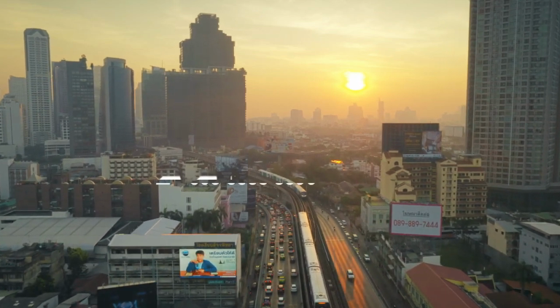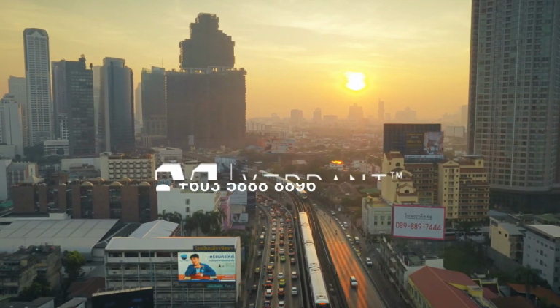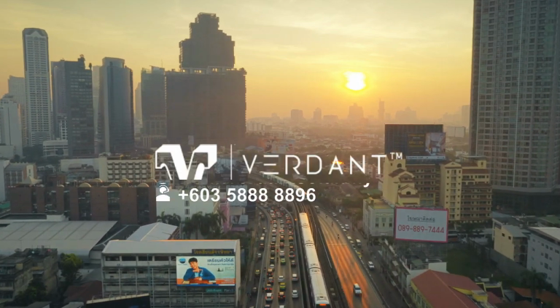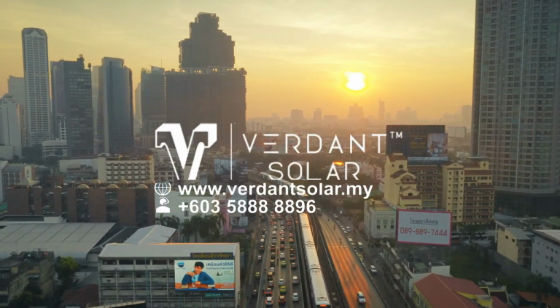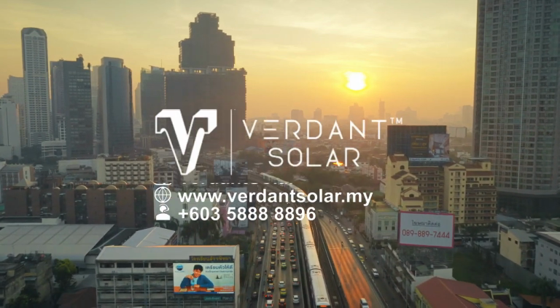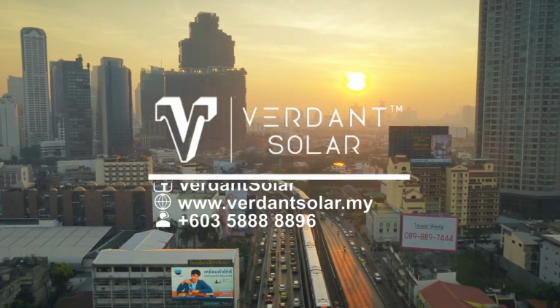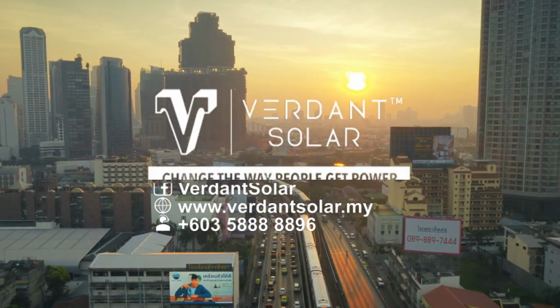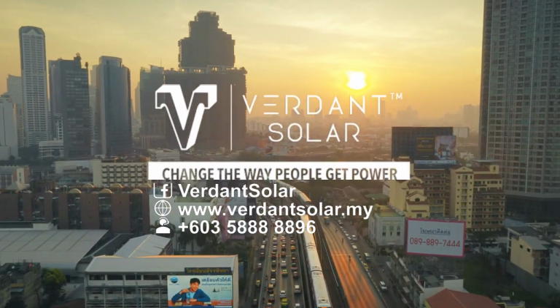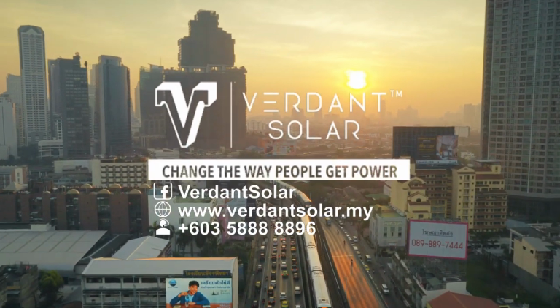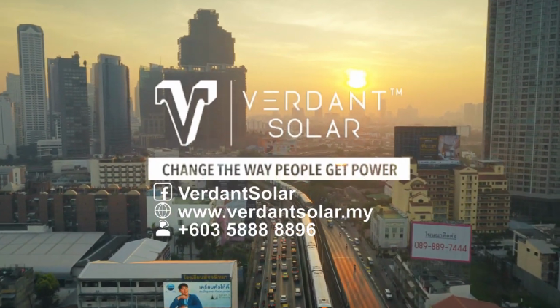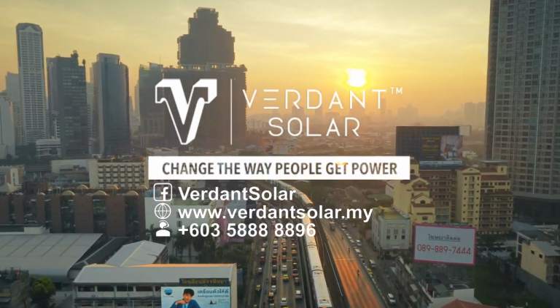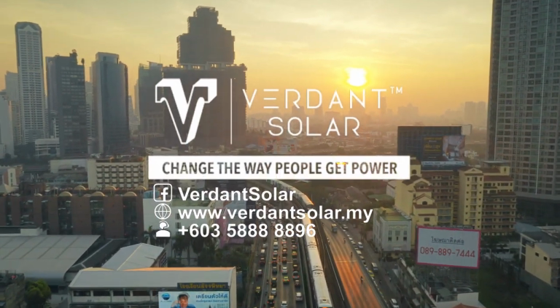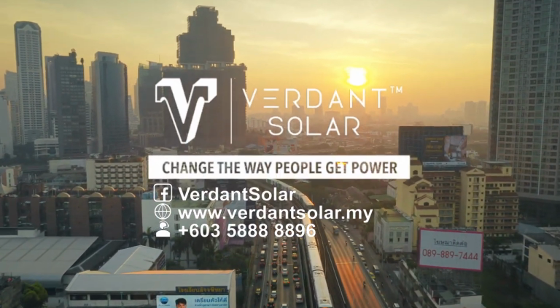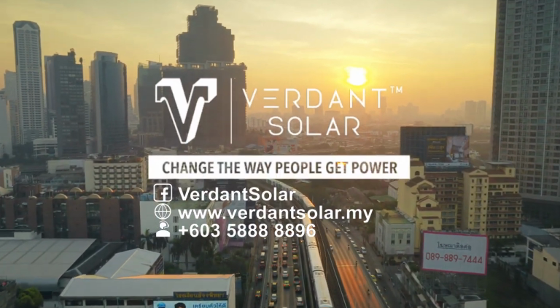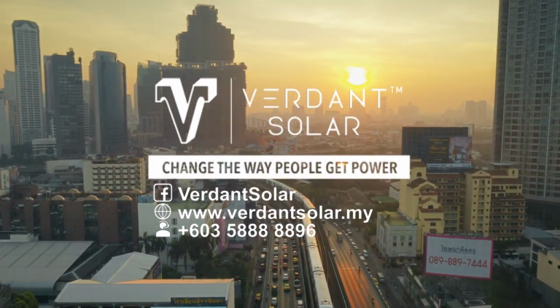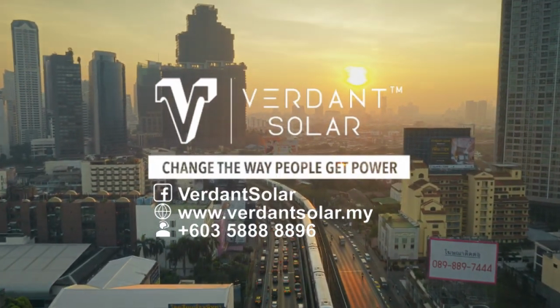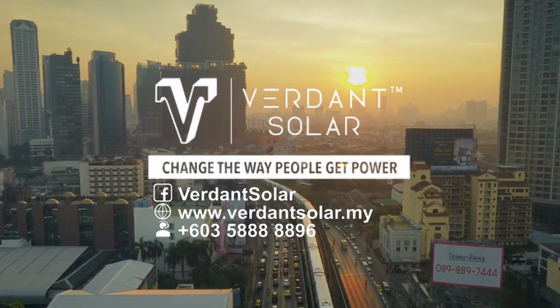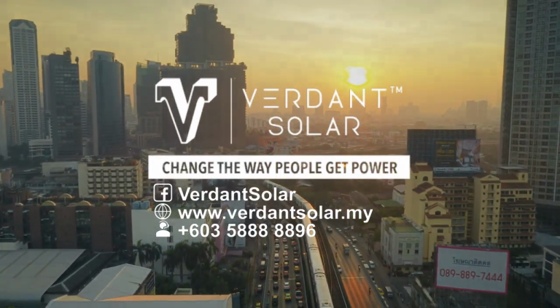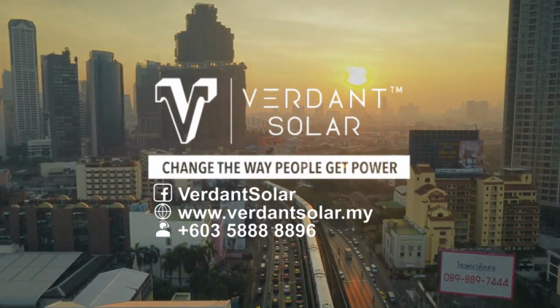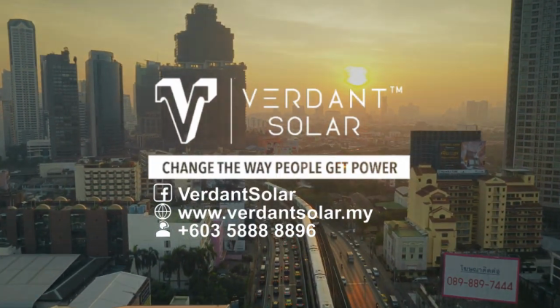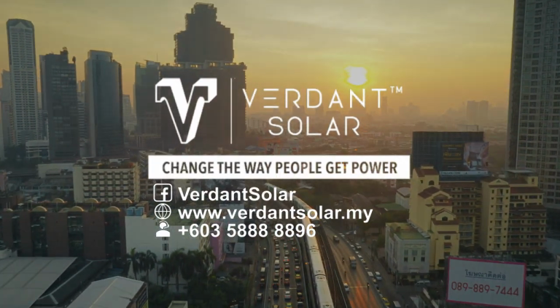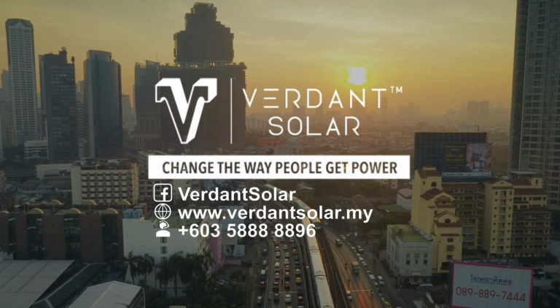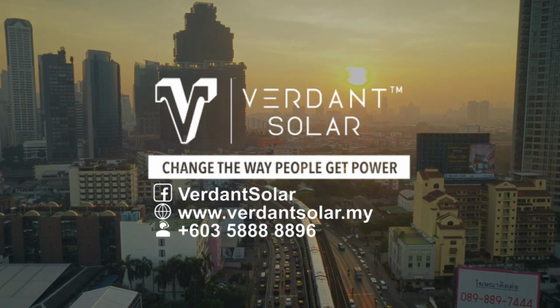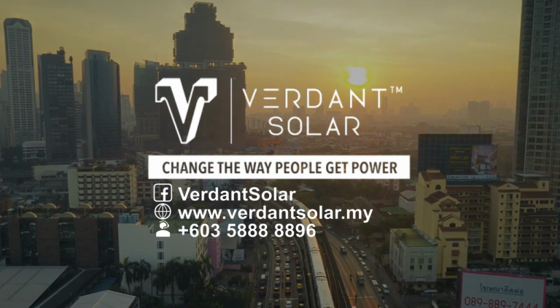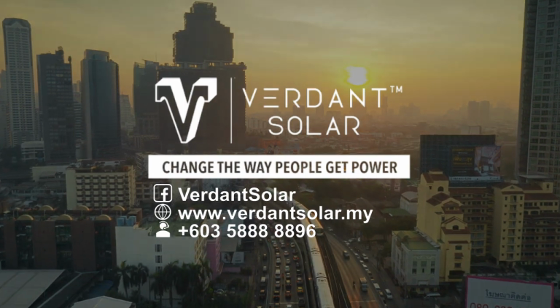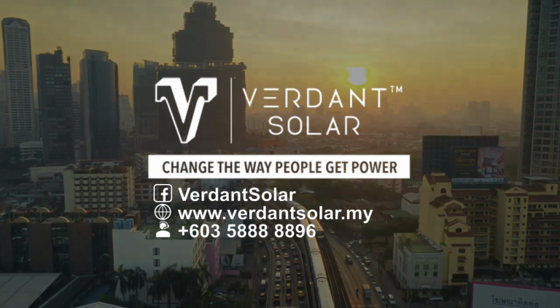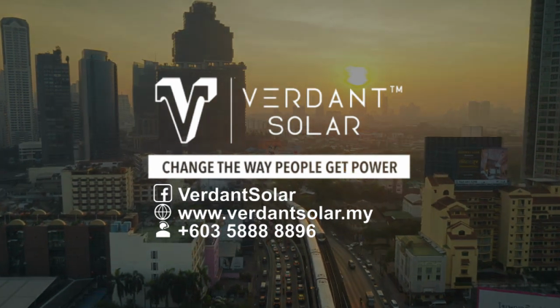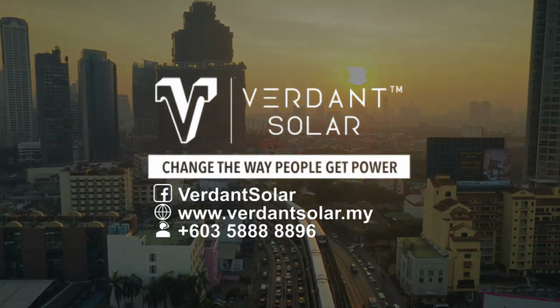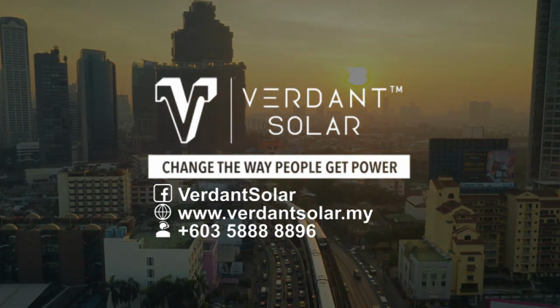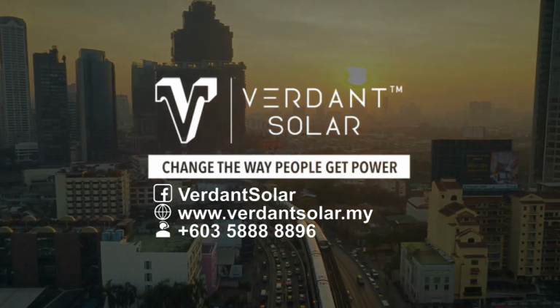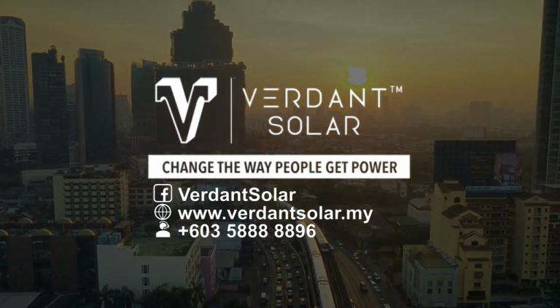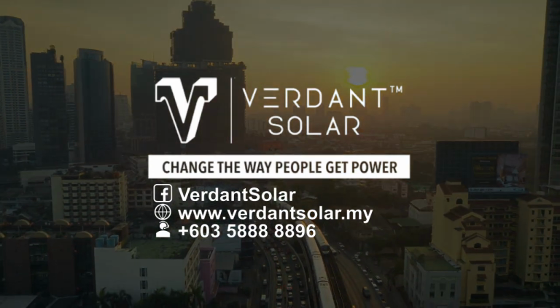Let's change the way we get power. Thank you.